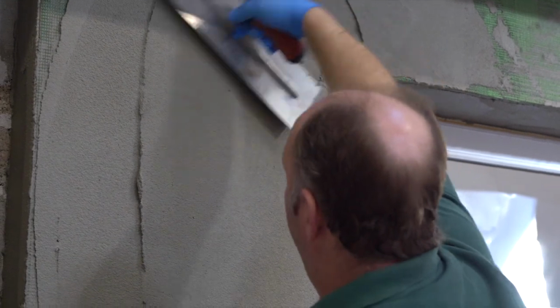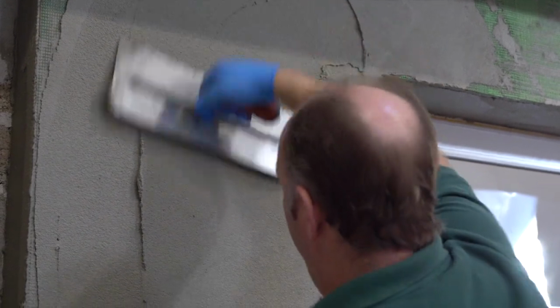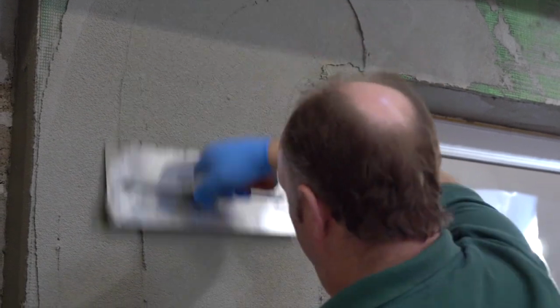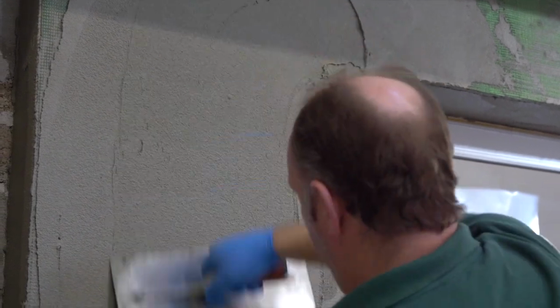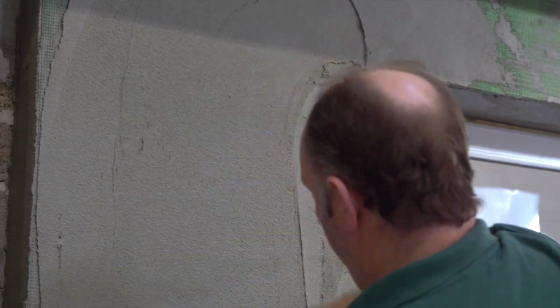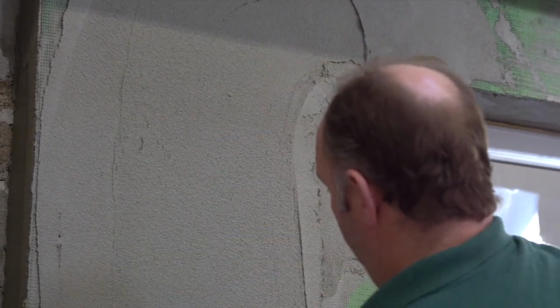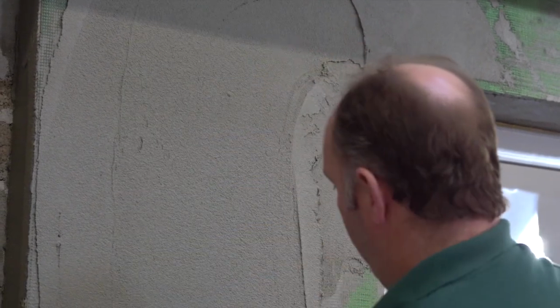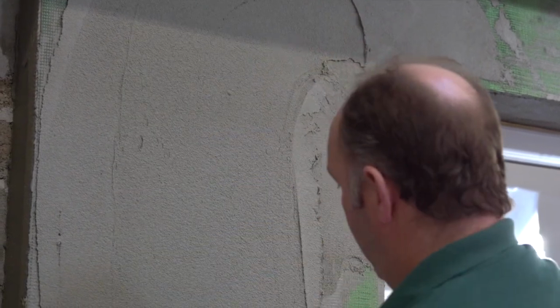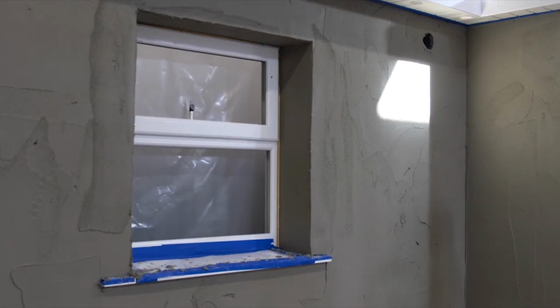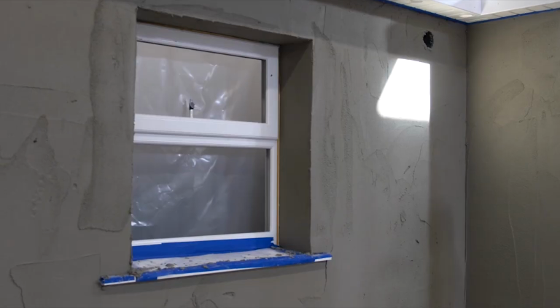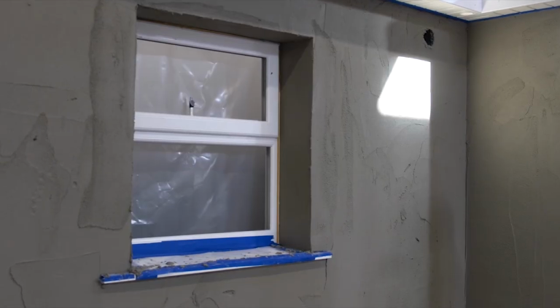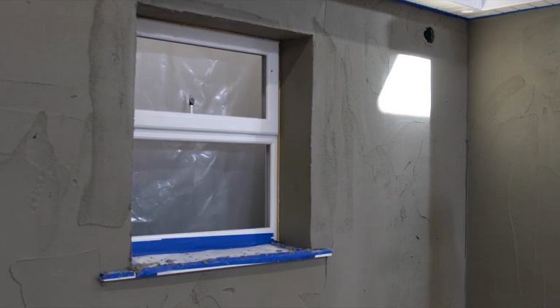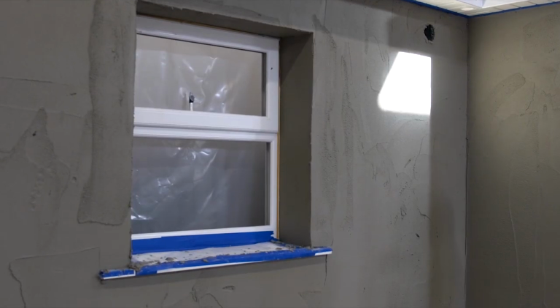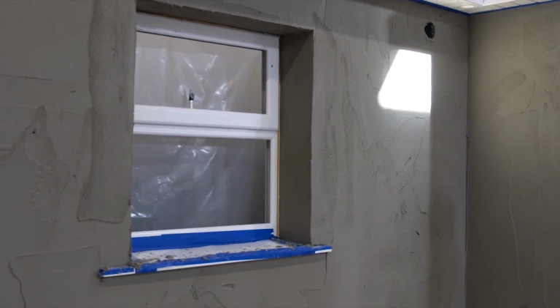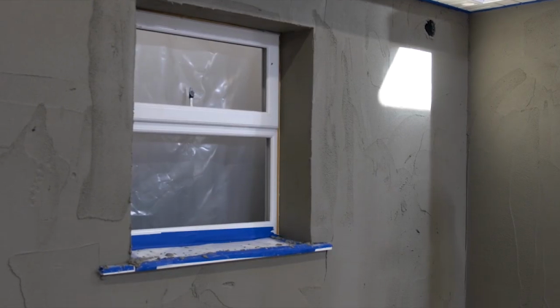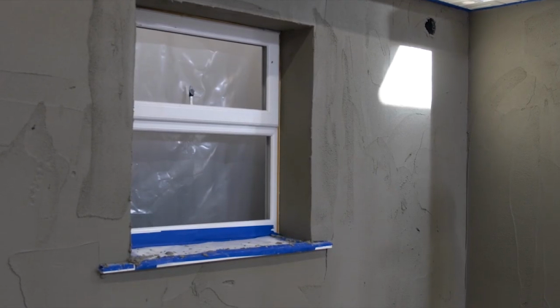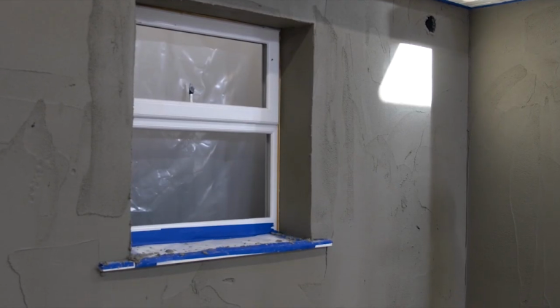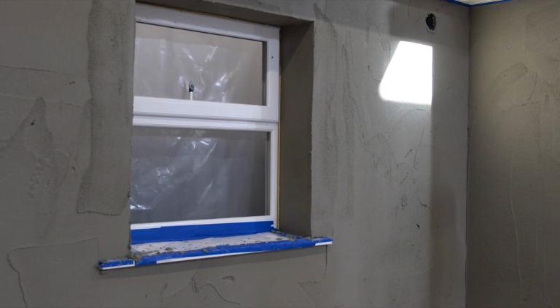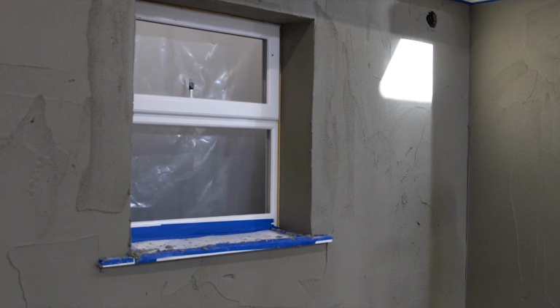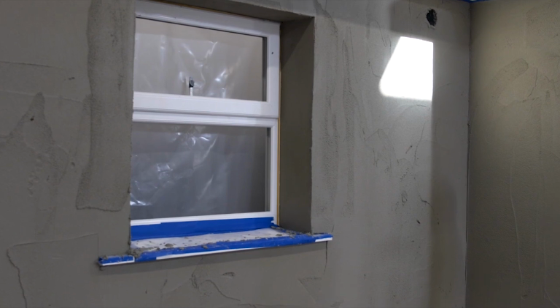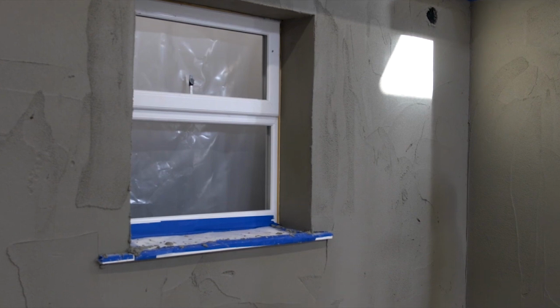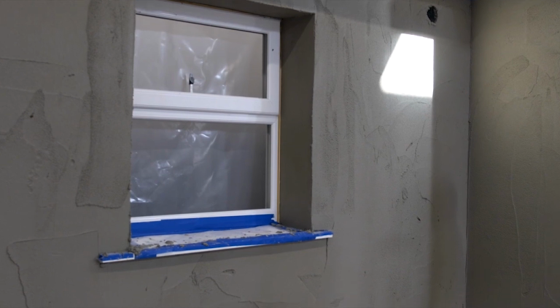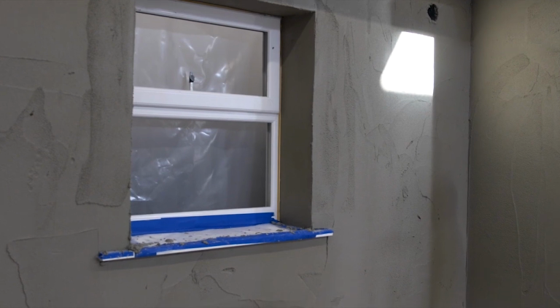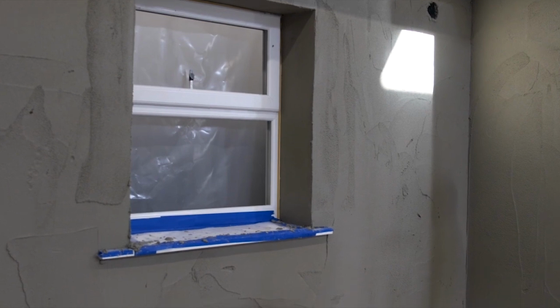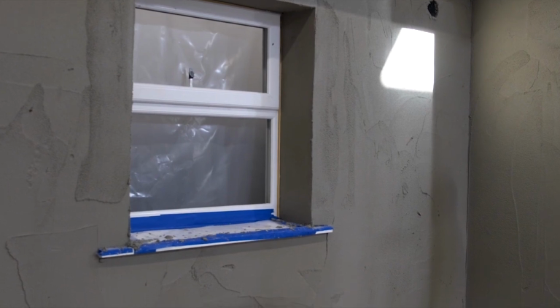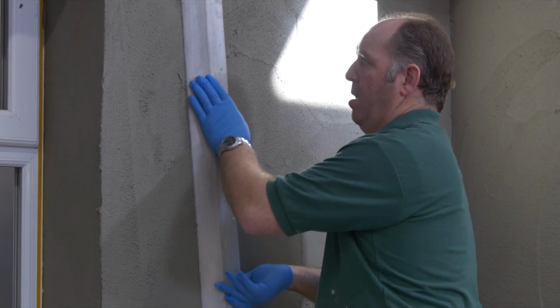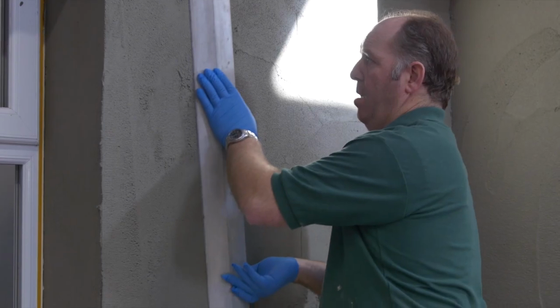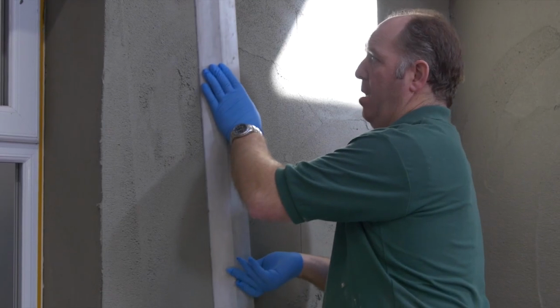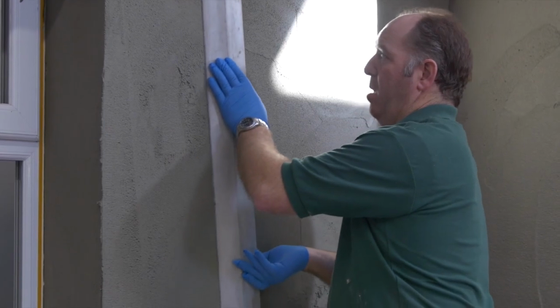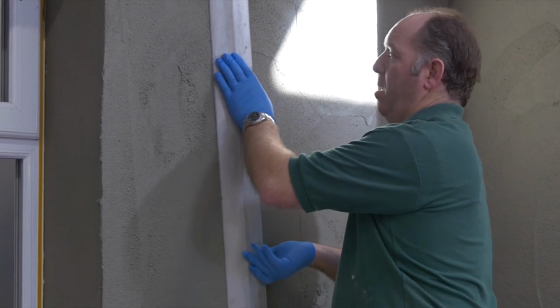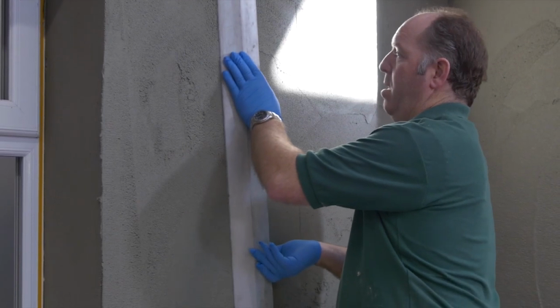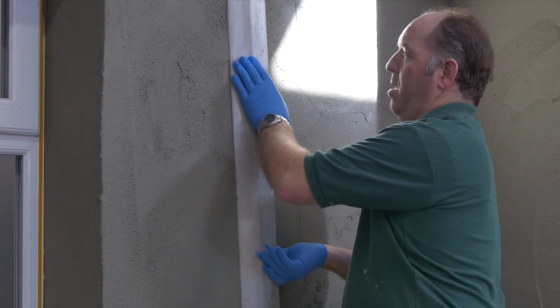When the mesh is in position, immediately follow with a second pass of the Kyrend base coat.